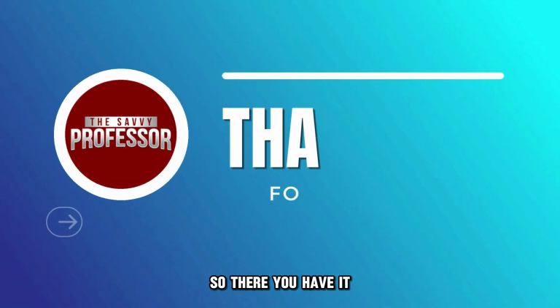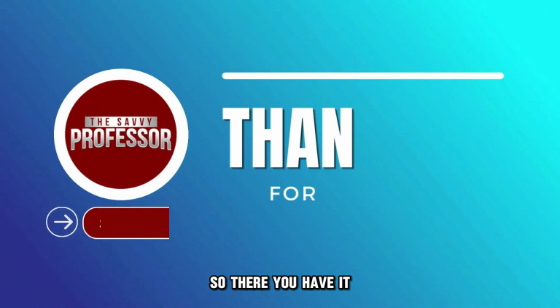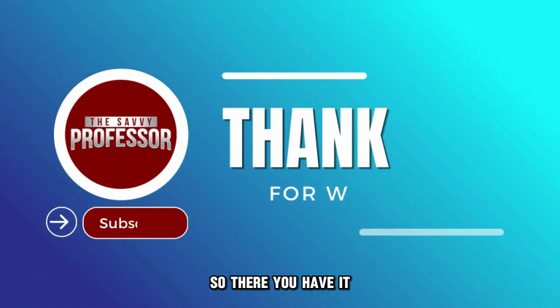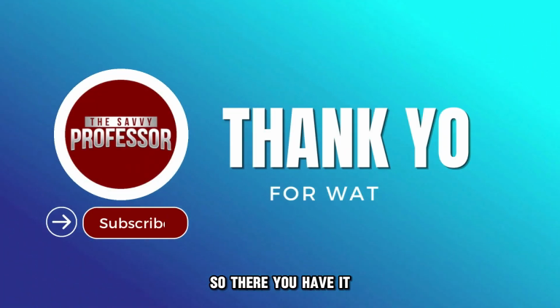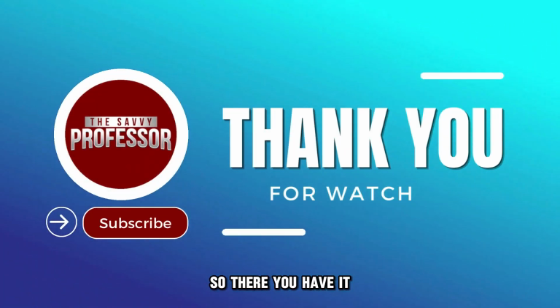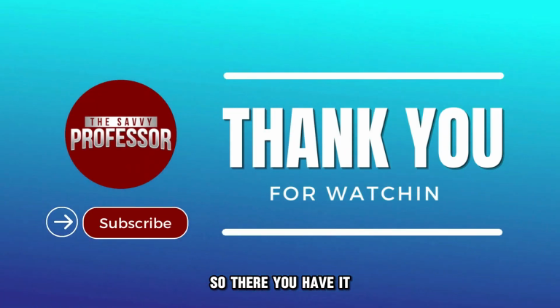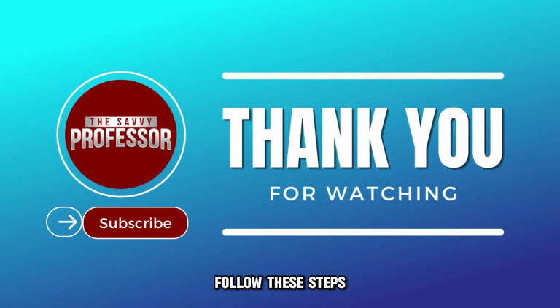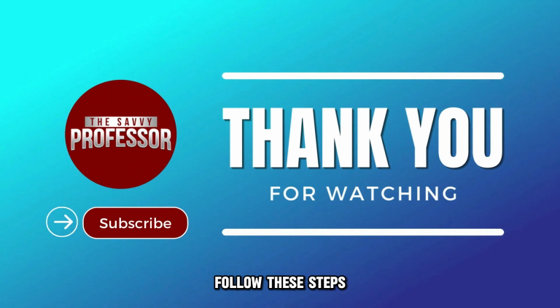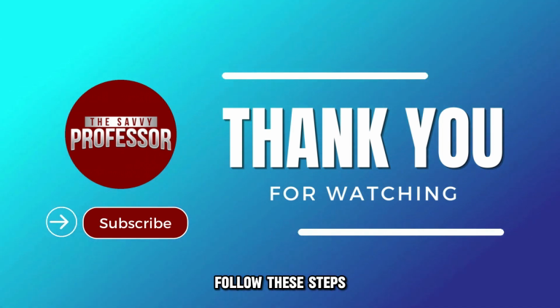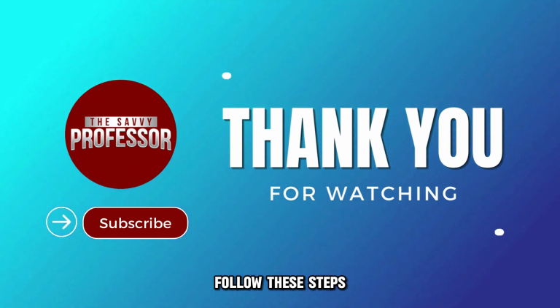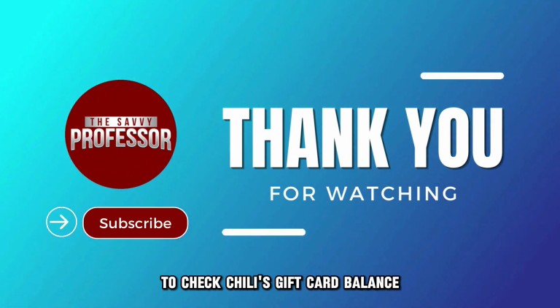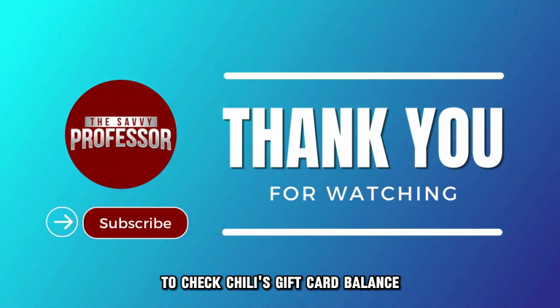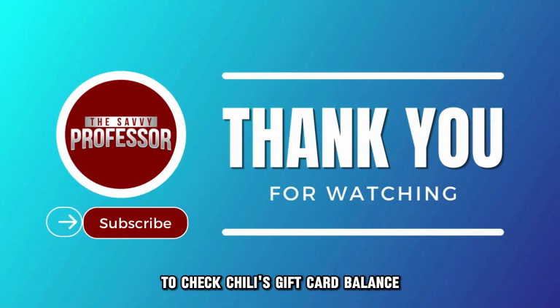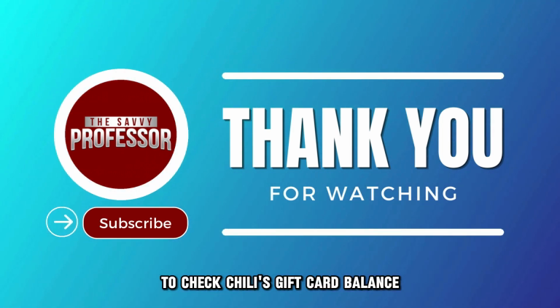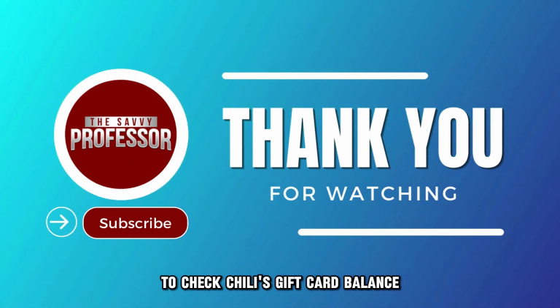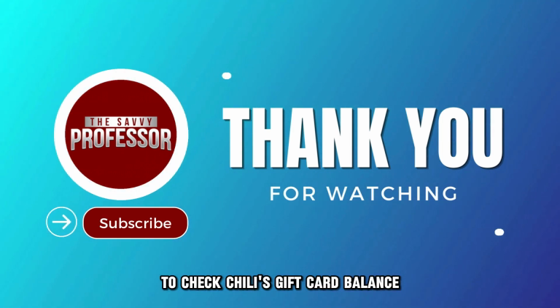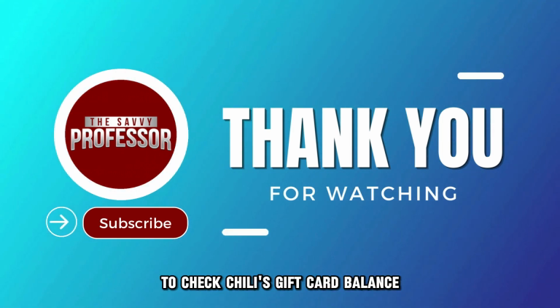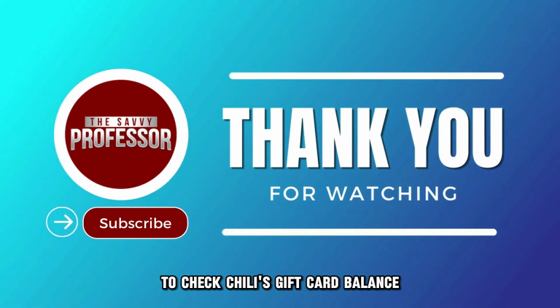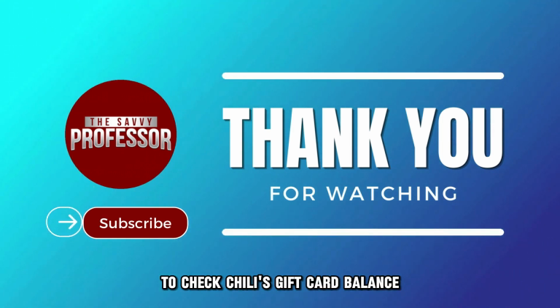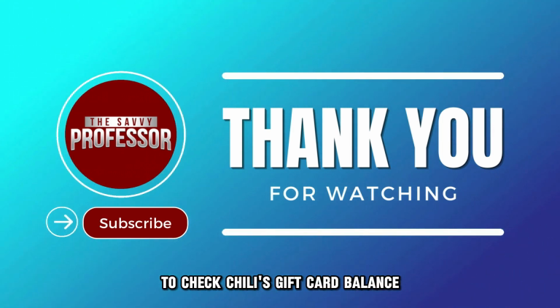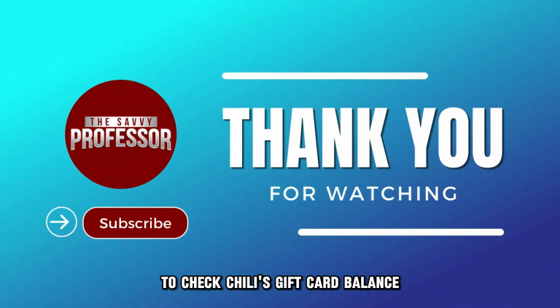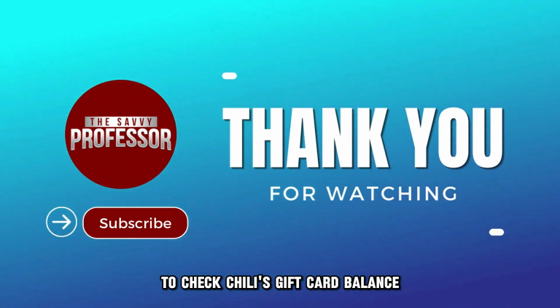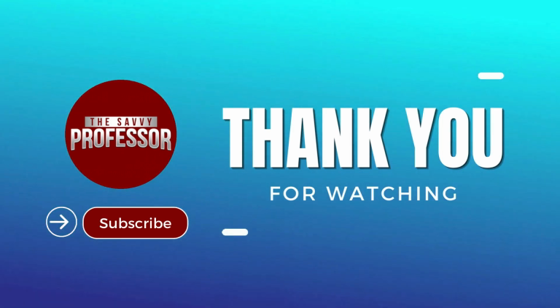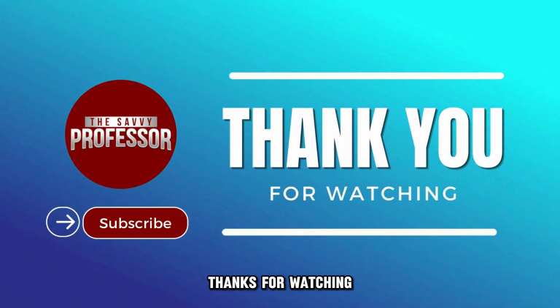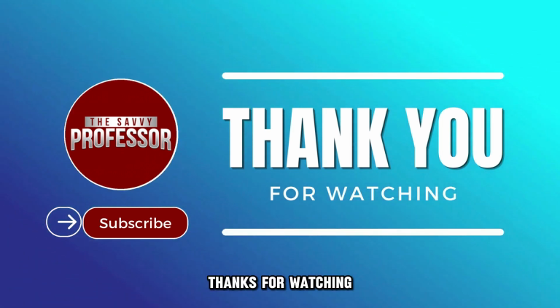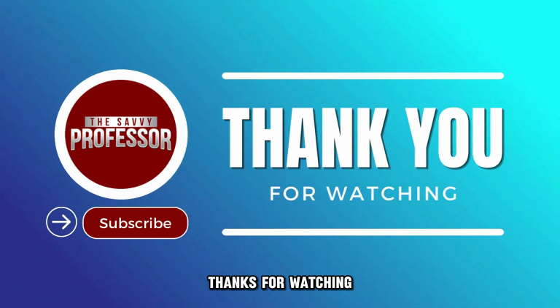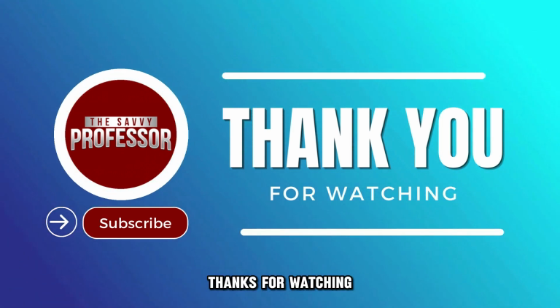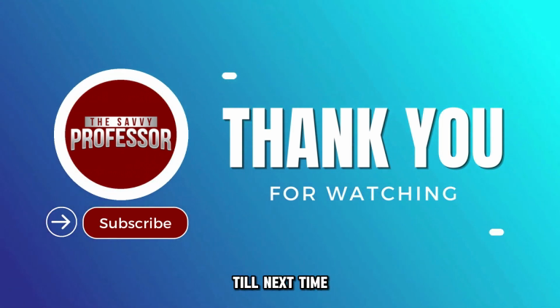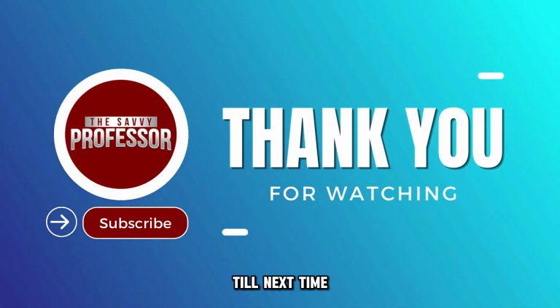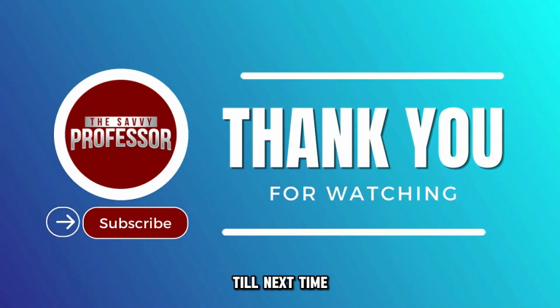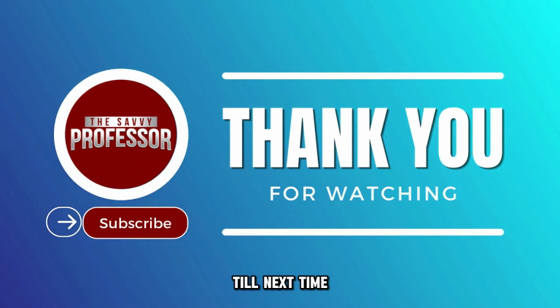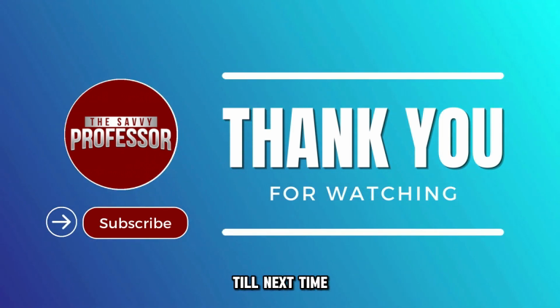There you have it. Follow these steps to check your Chili's gift card balance. Thanks for watching. Till next time.